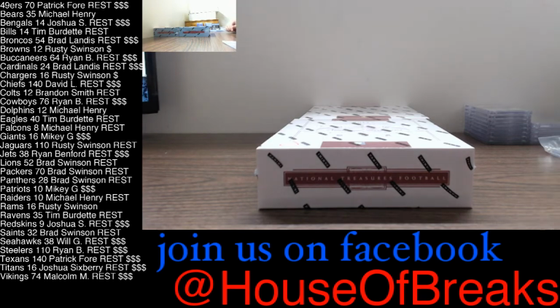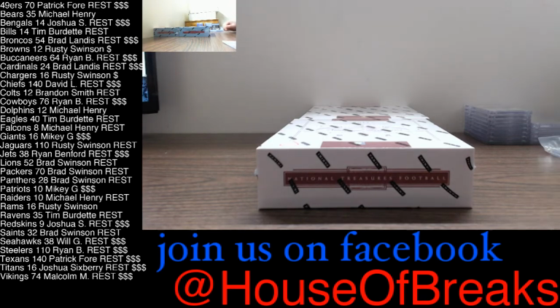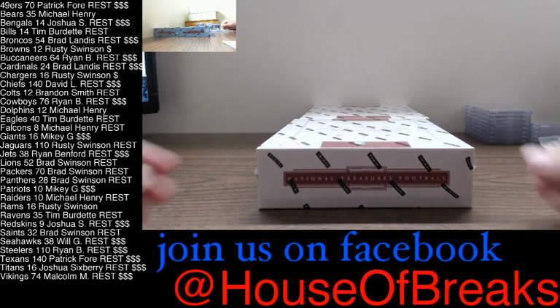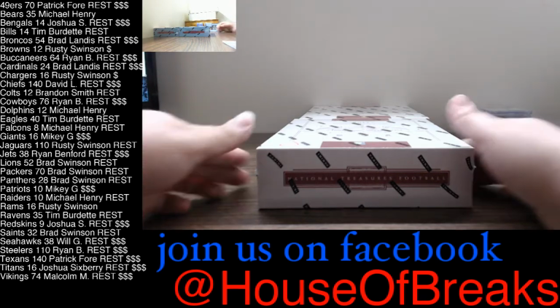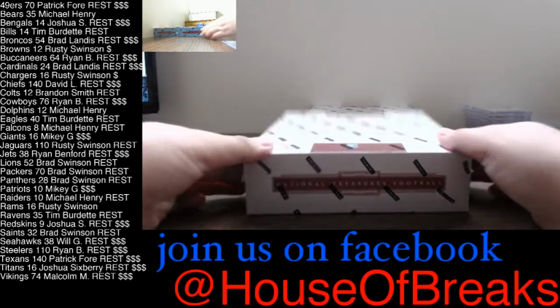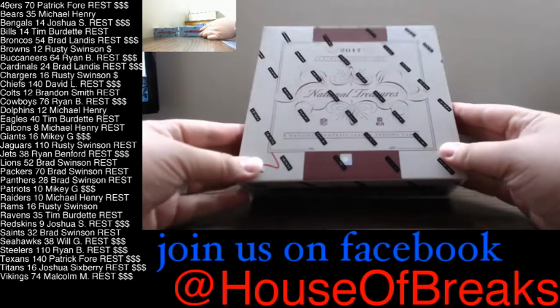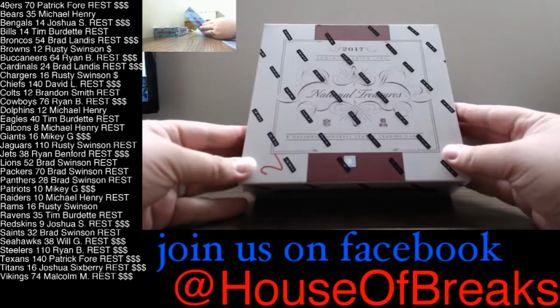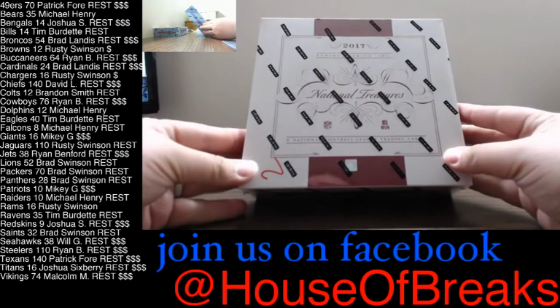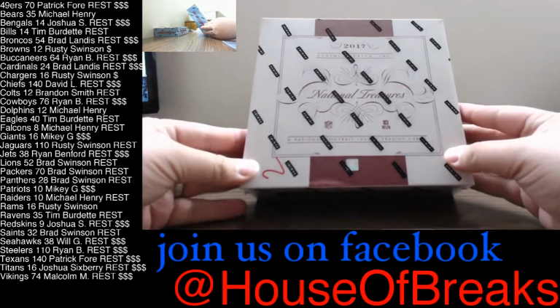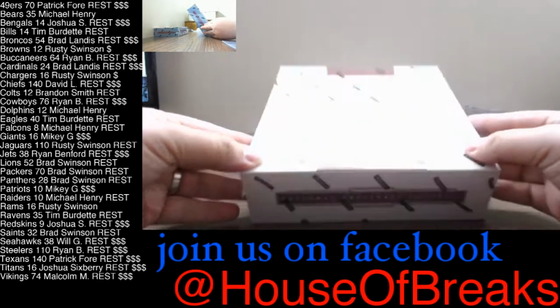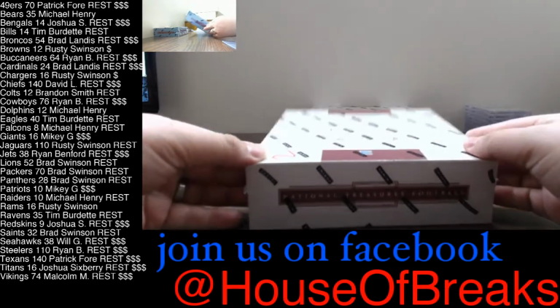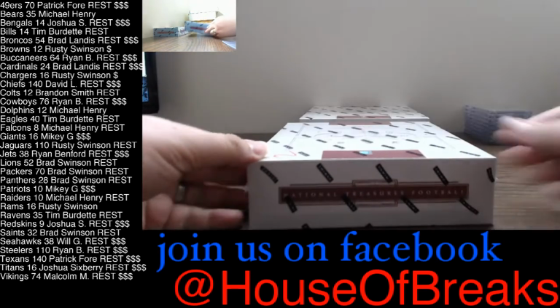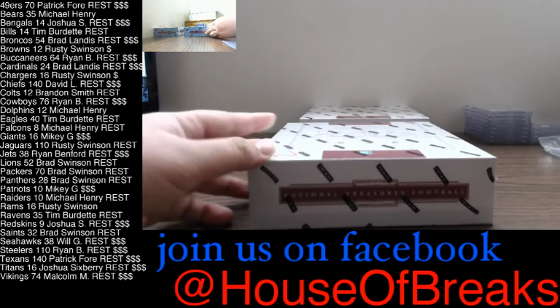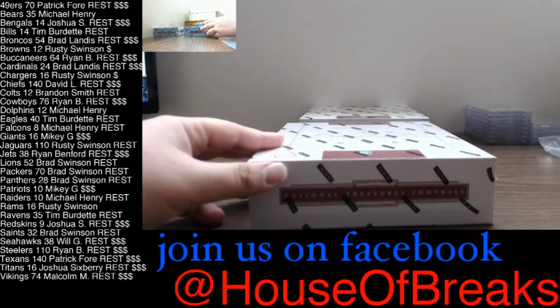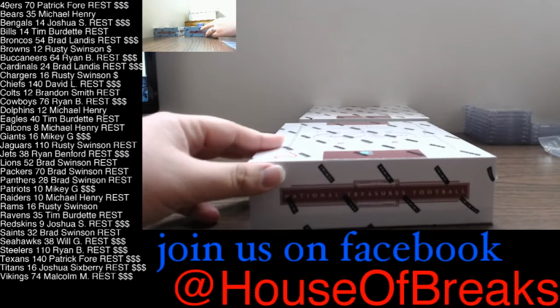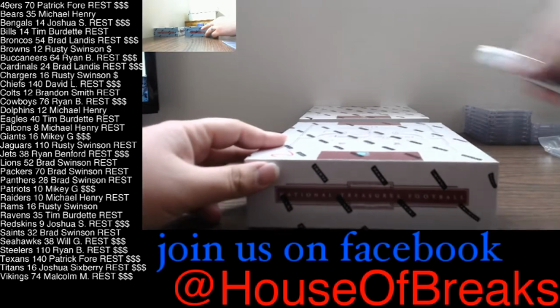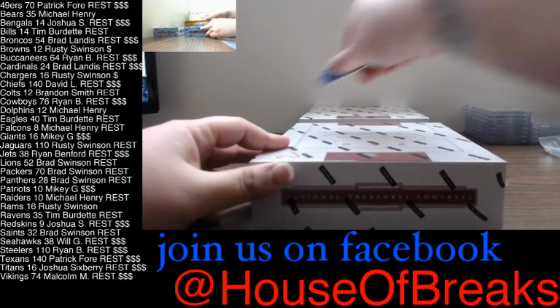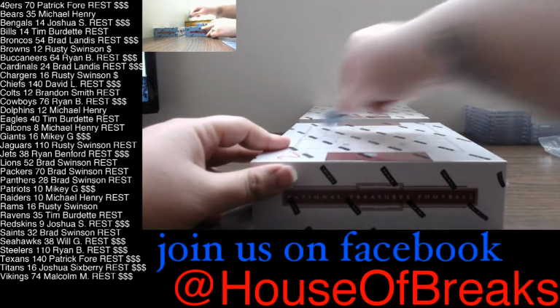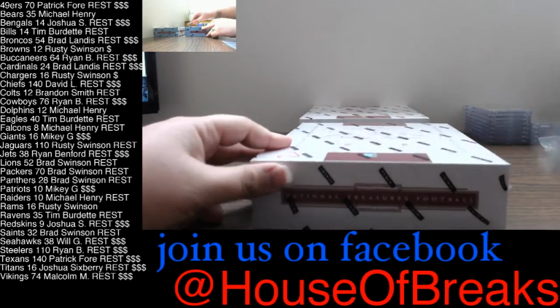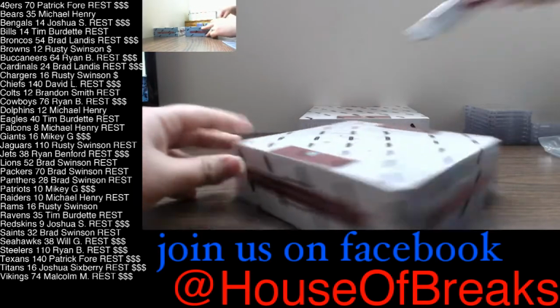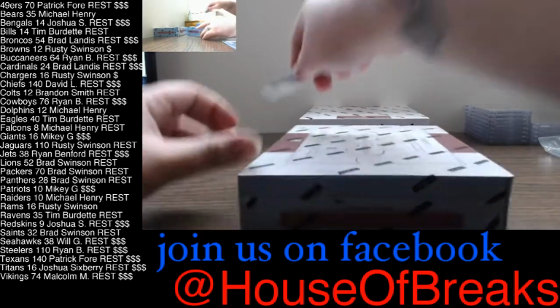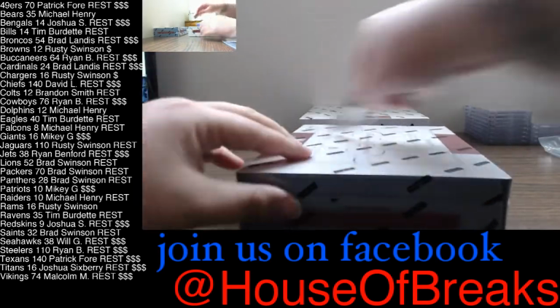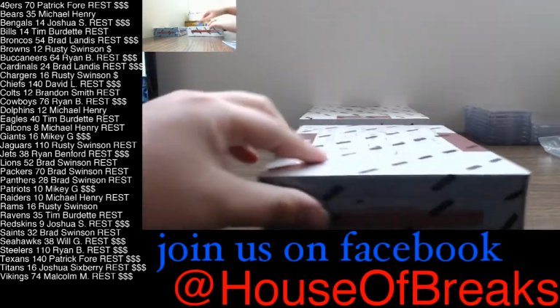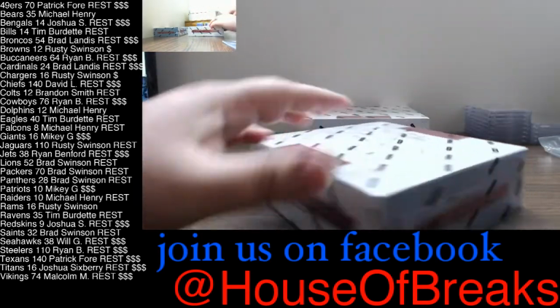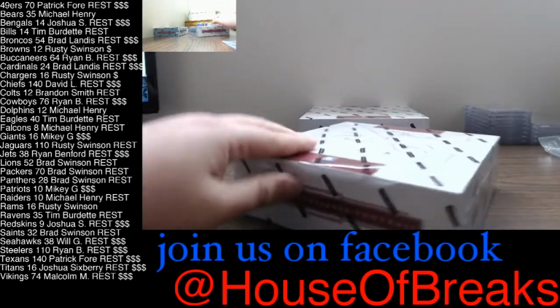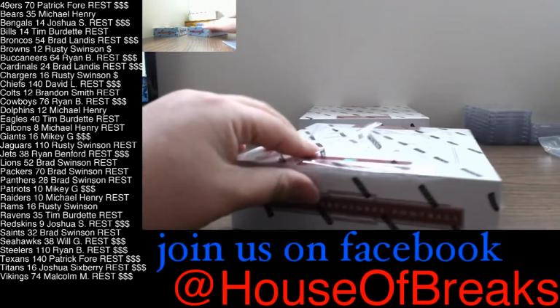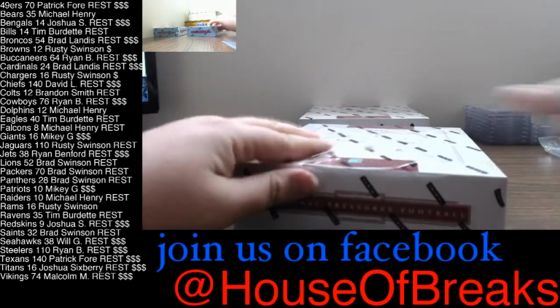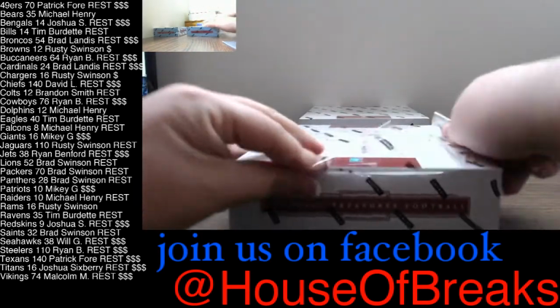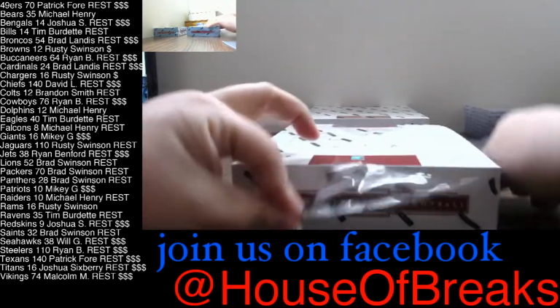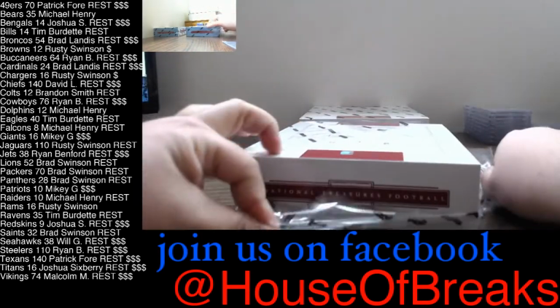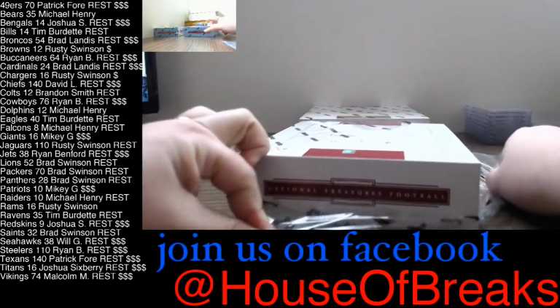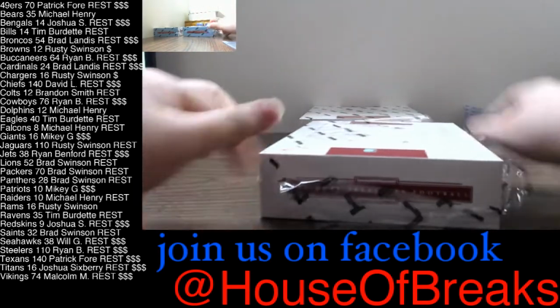Good luck guys, this is break number three. Seven left in the final box, seven left.